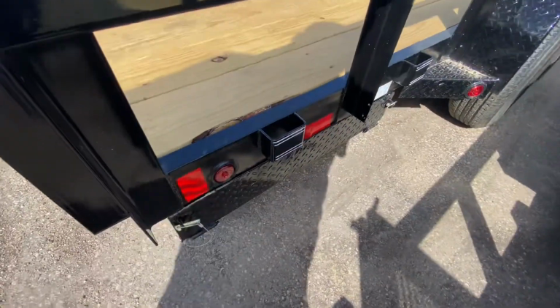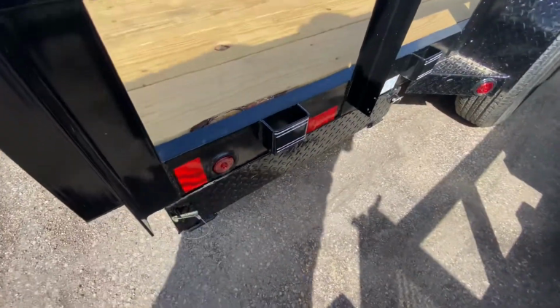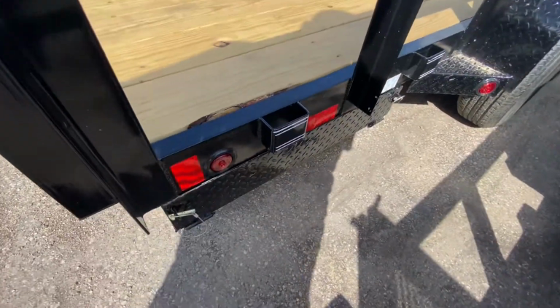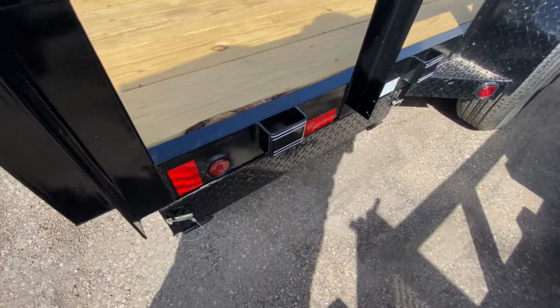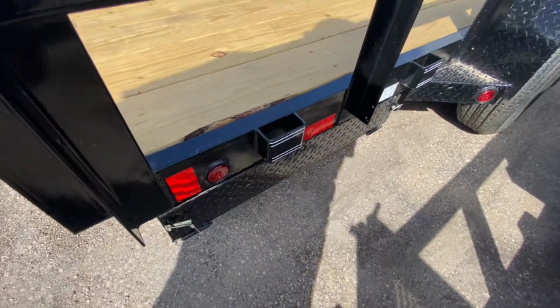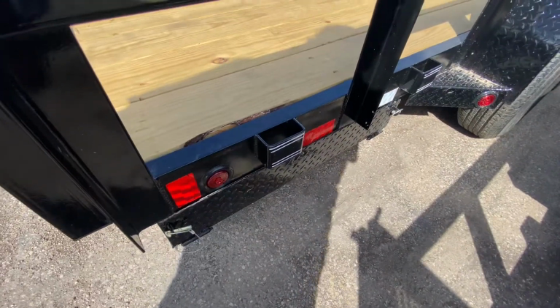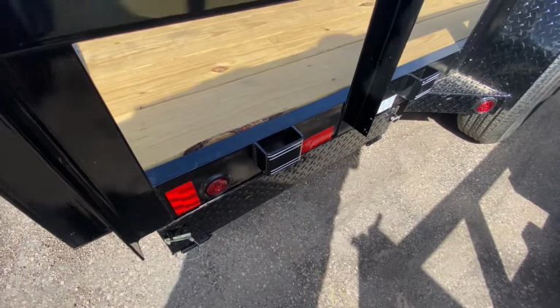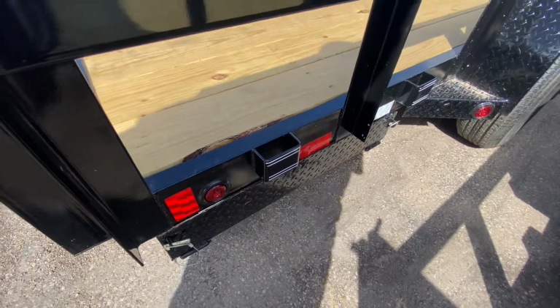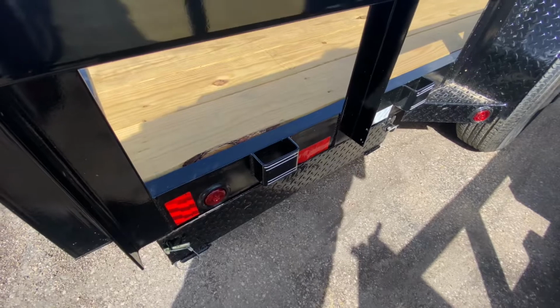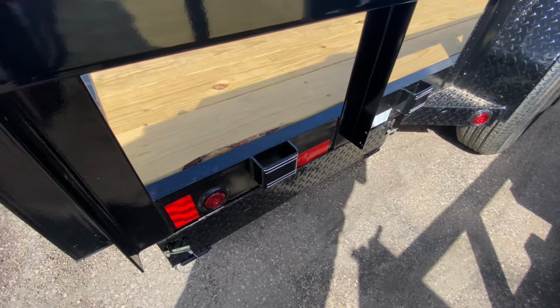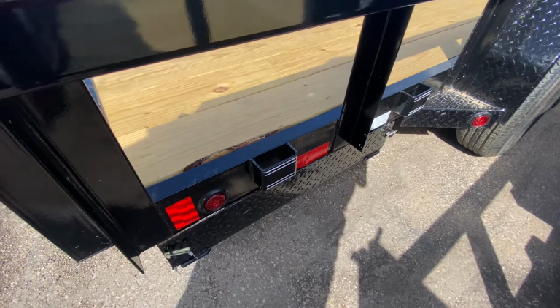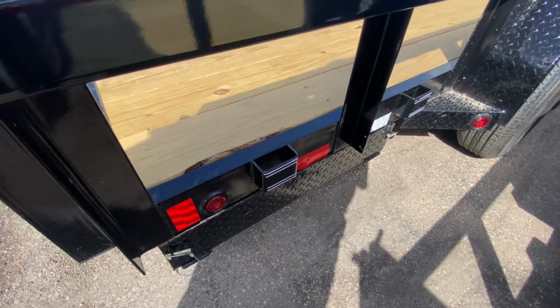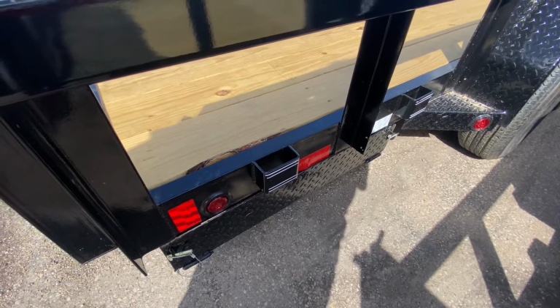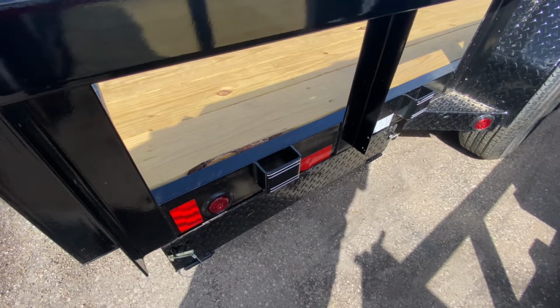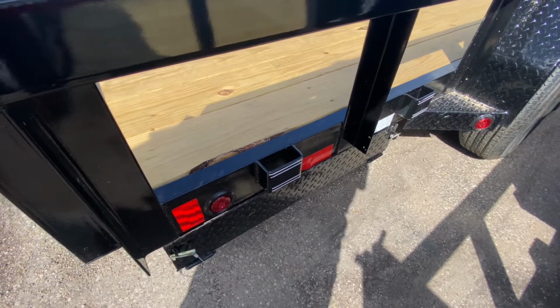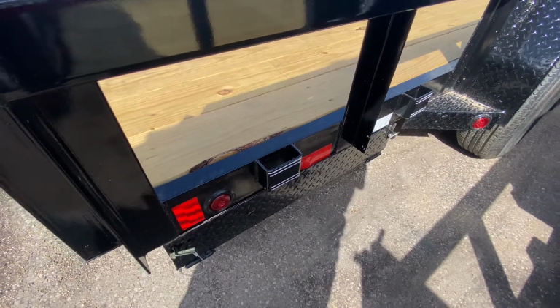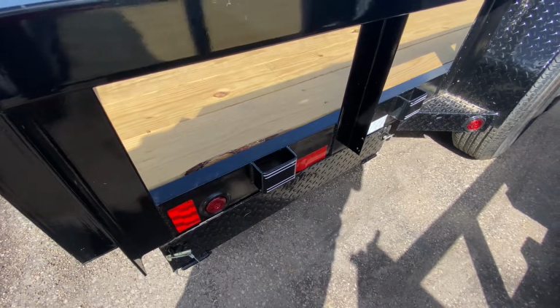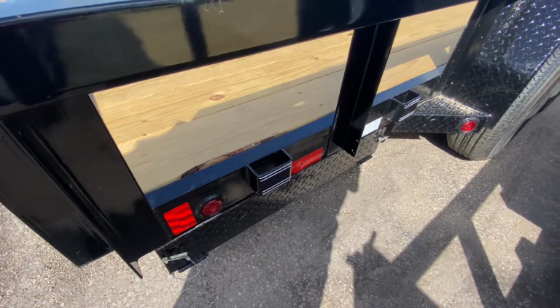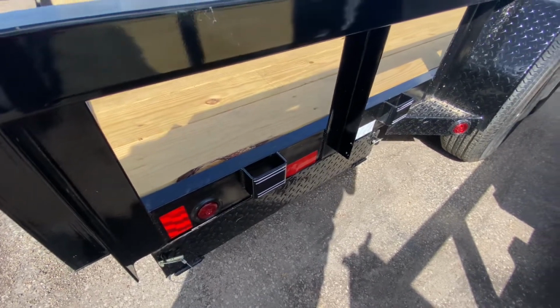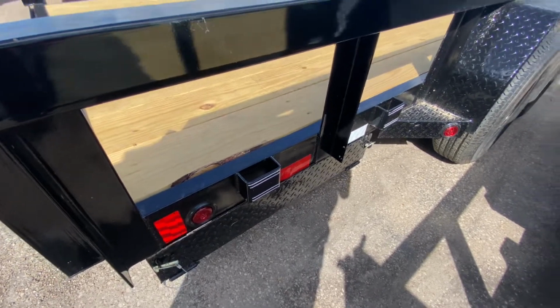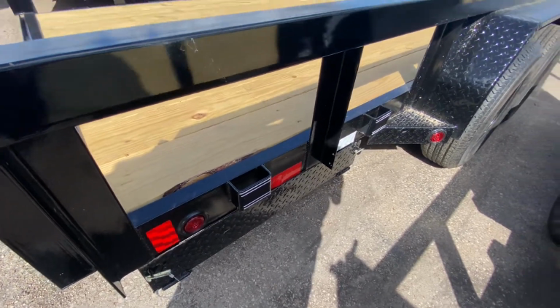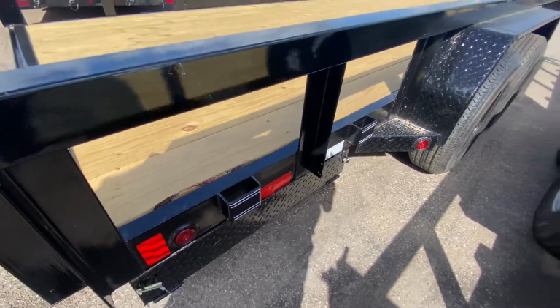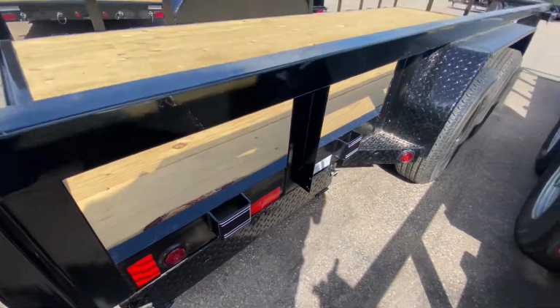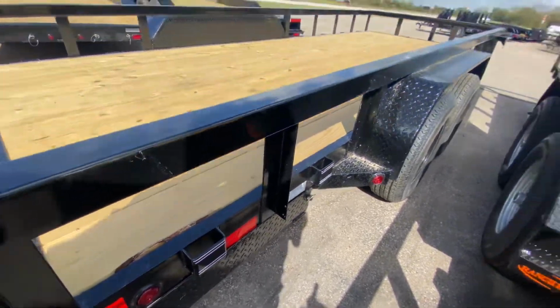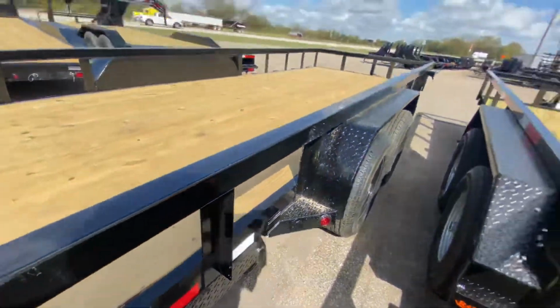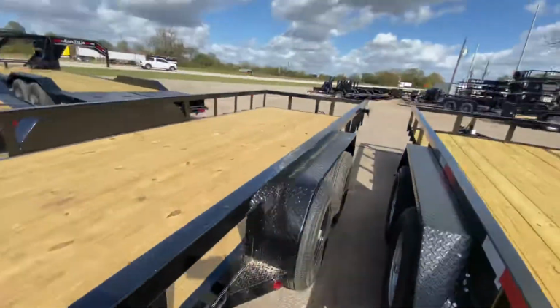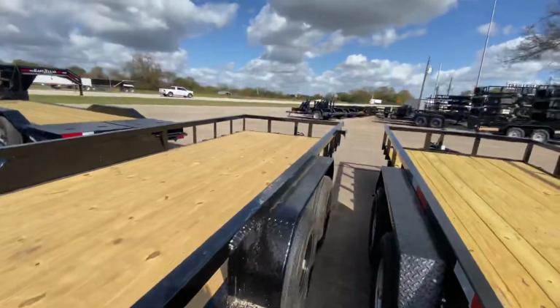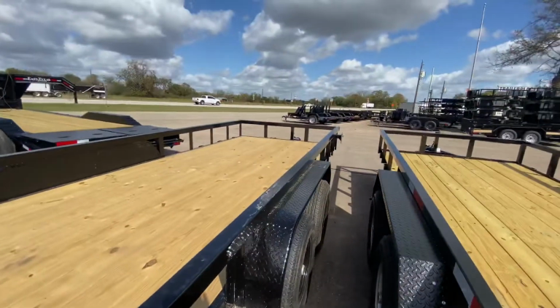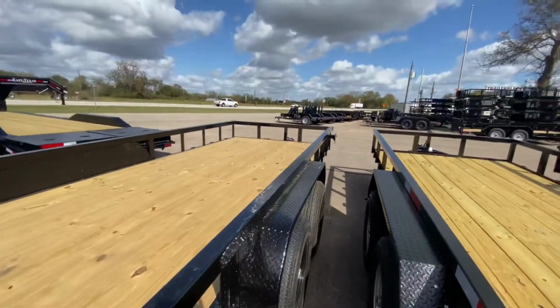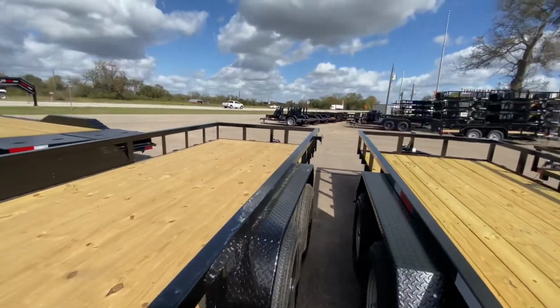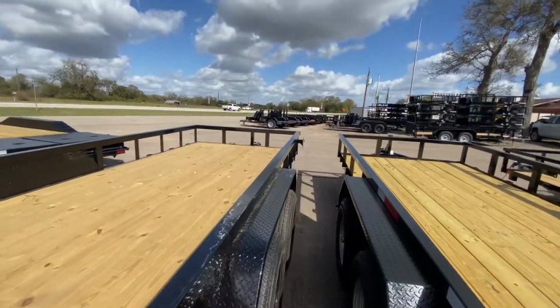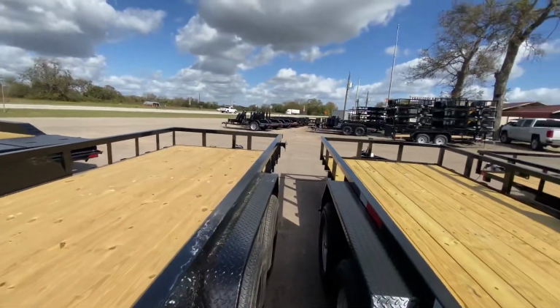There's going to be your compartment there for your slide-out ramps. You've got a spare tire mount here.